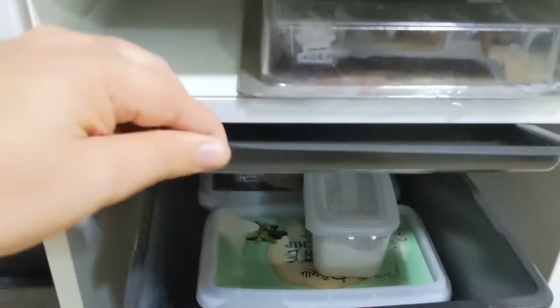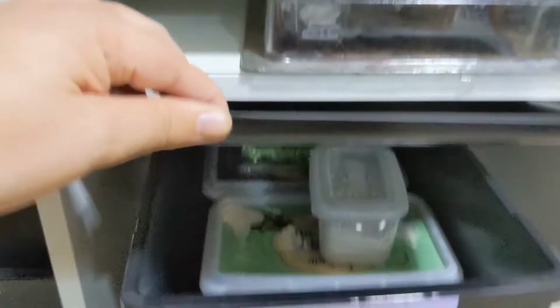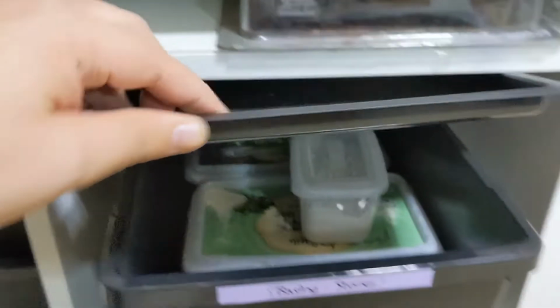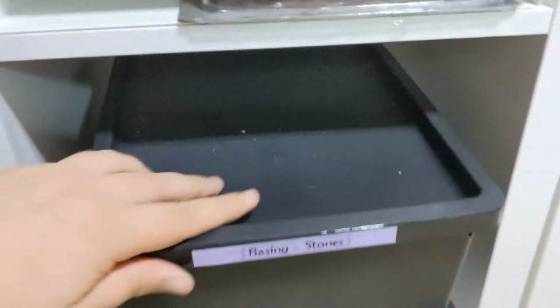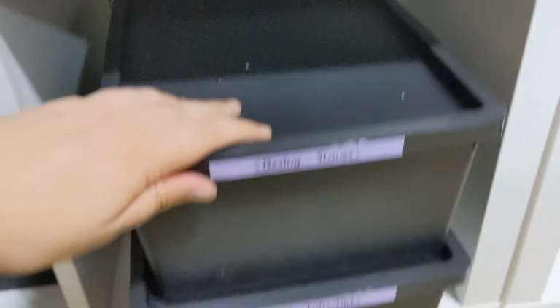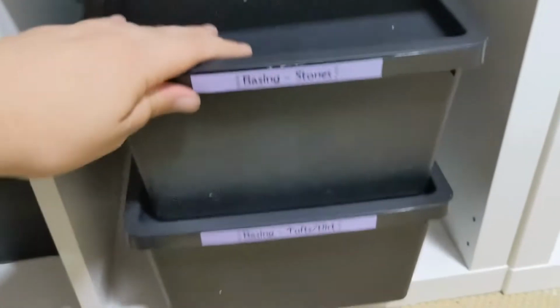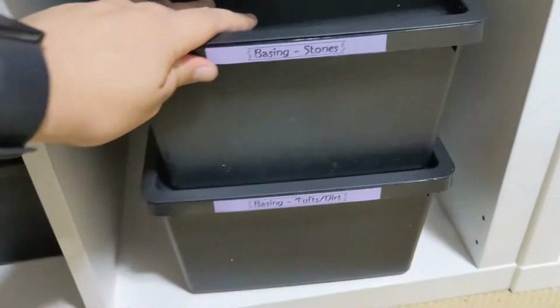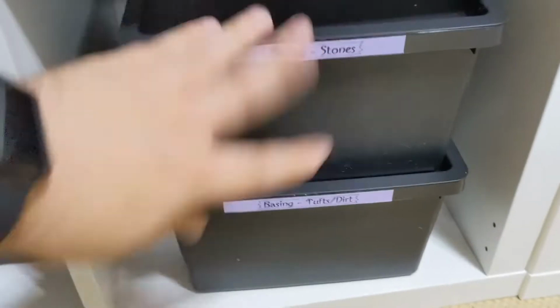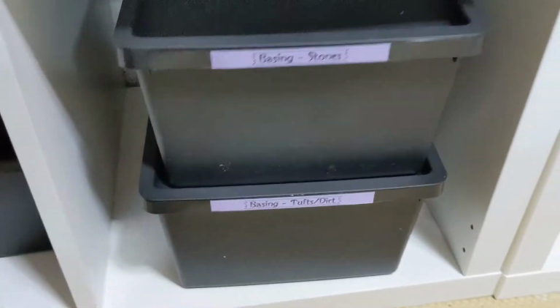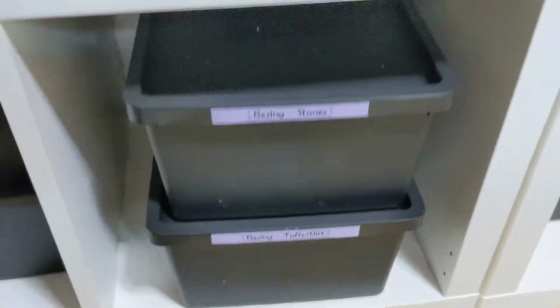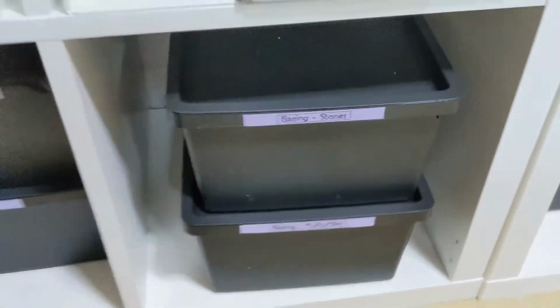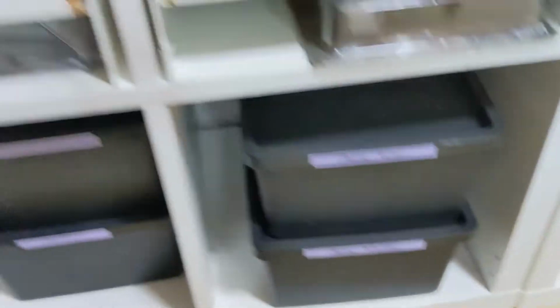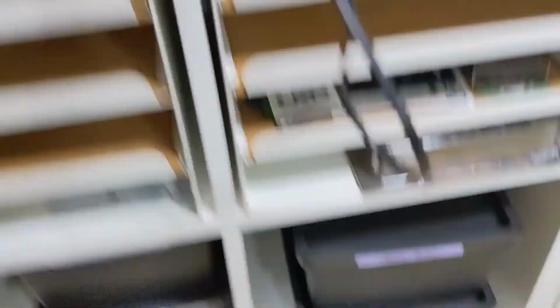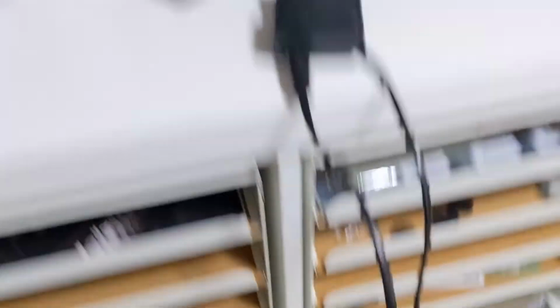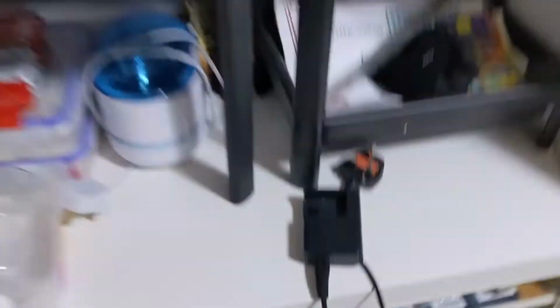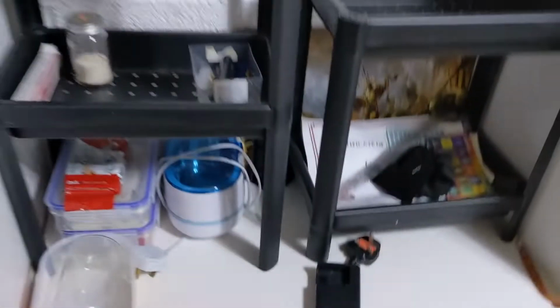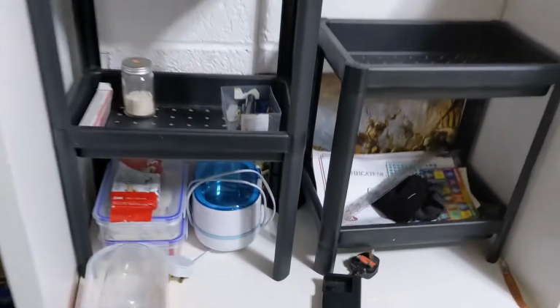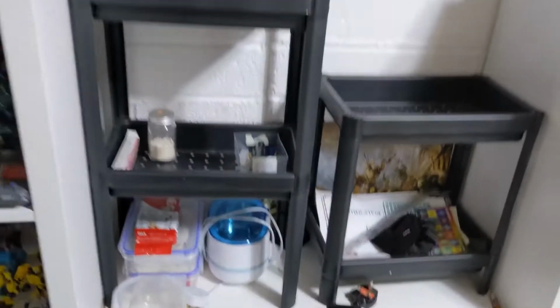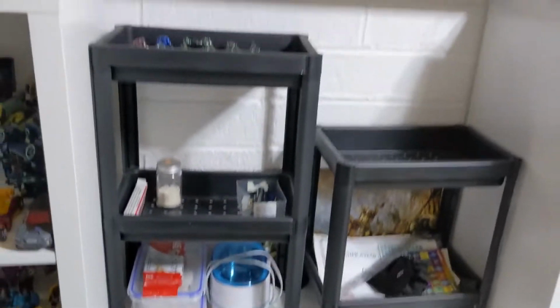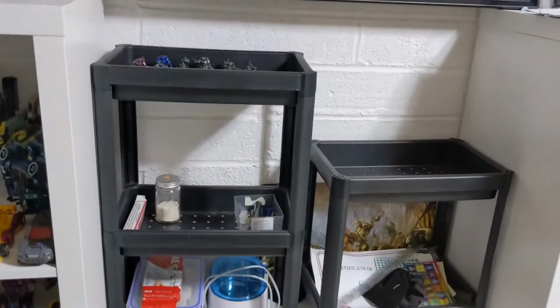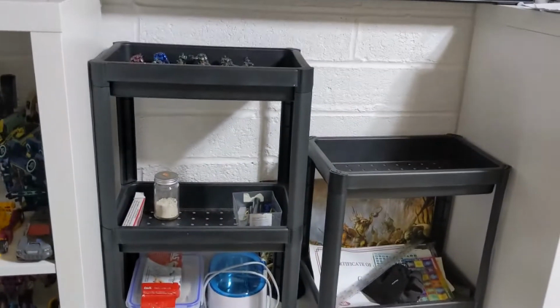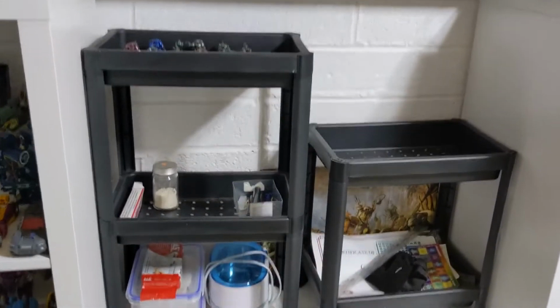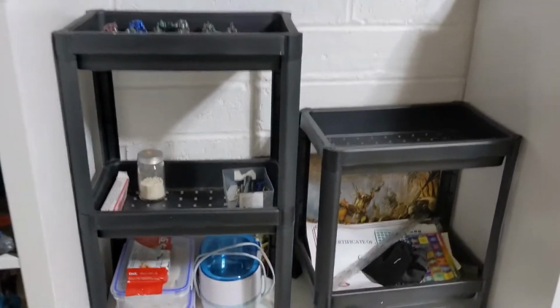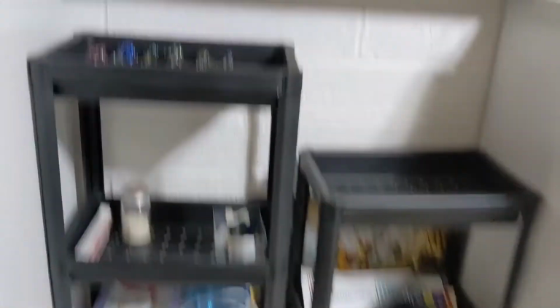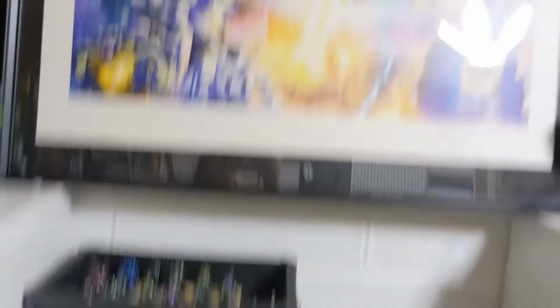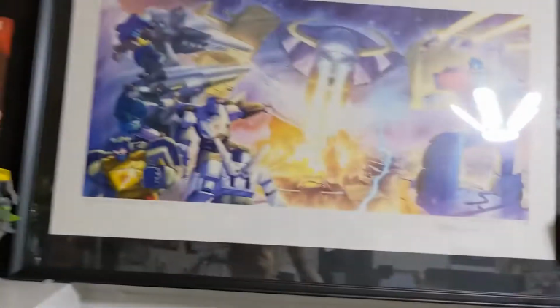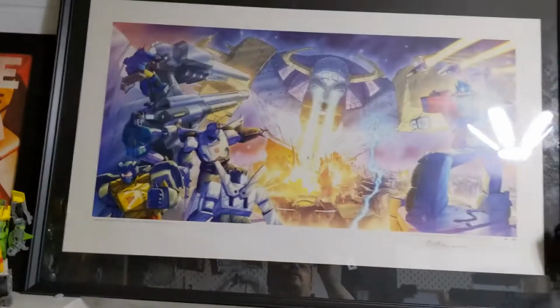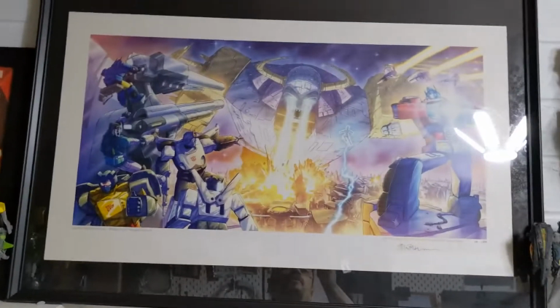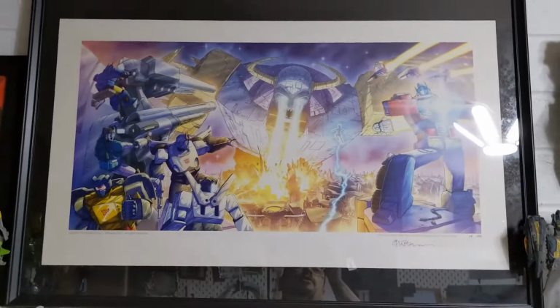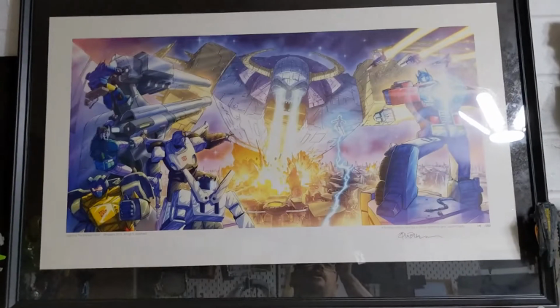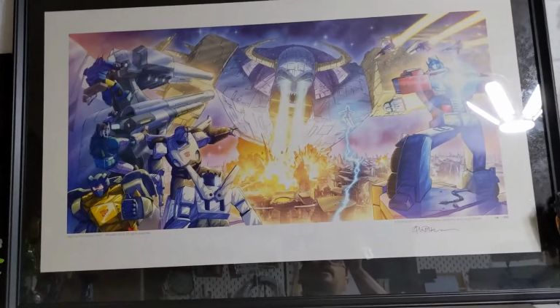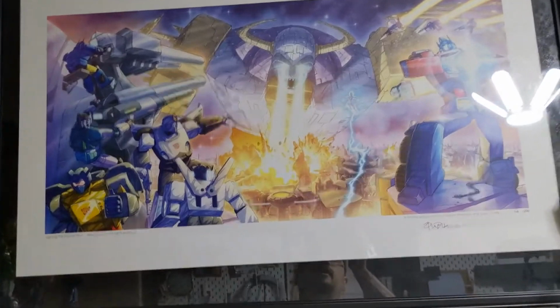More storage that I haven't worked out a use for yet. Above all that is a signed print from Andrew Wildman — got that at the first Transformers convention I went to.